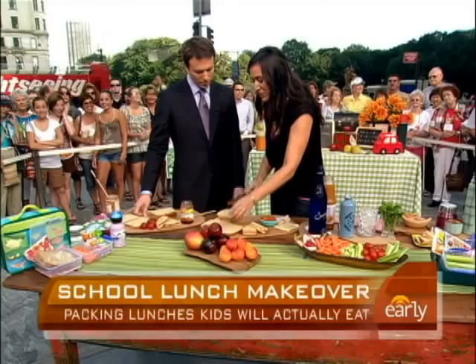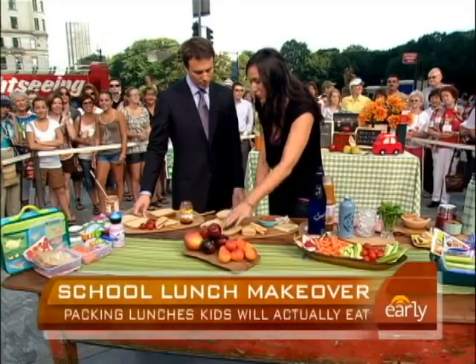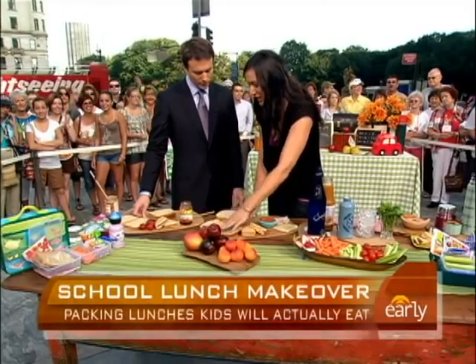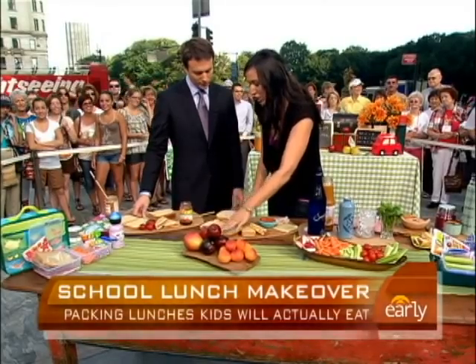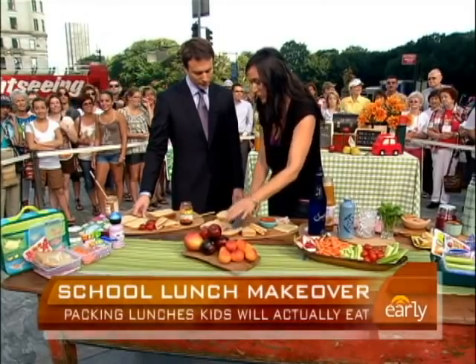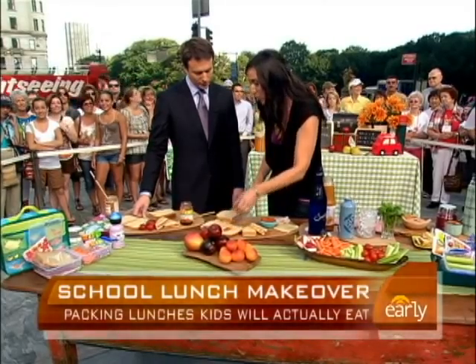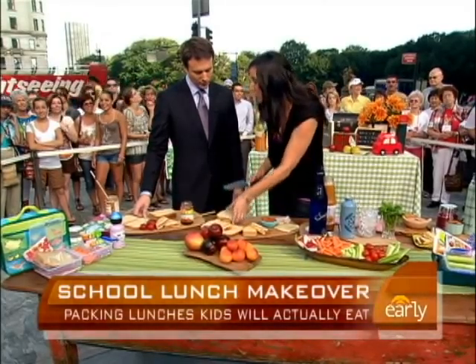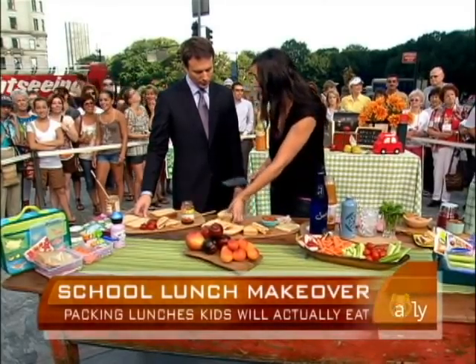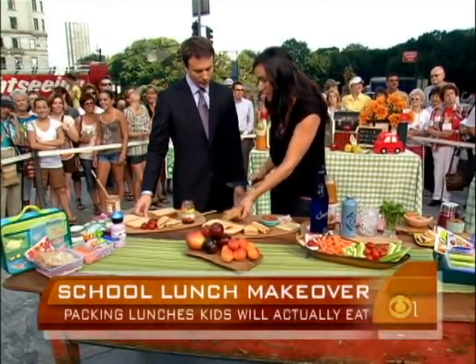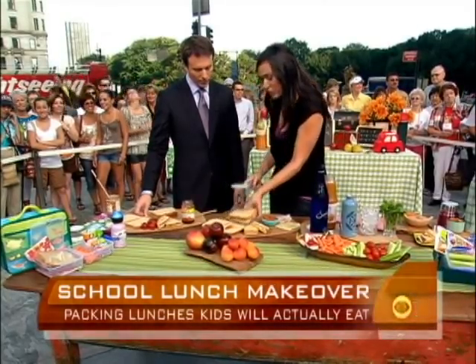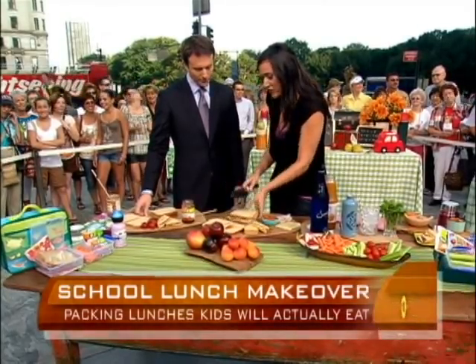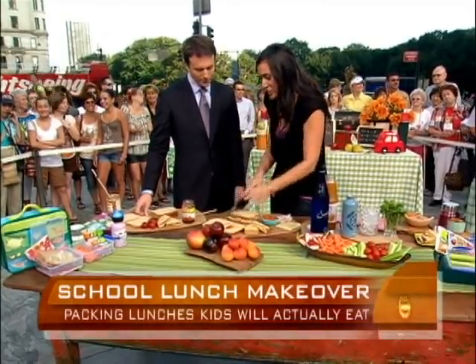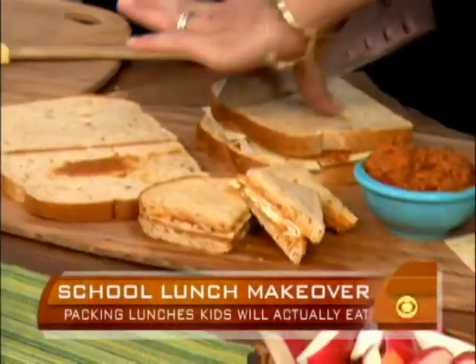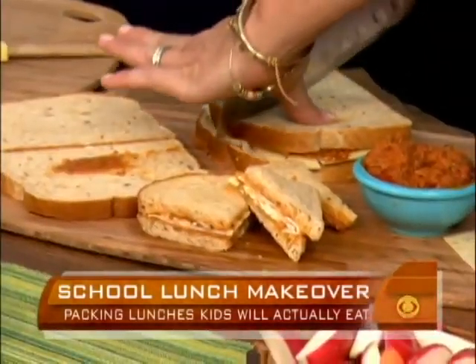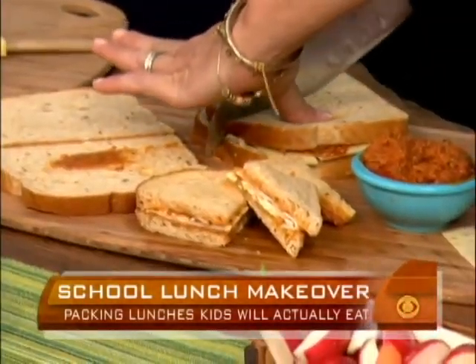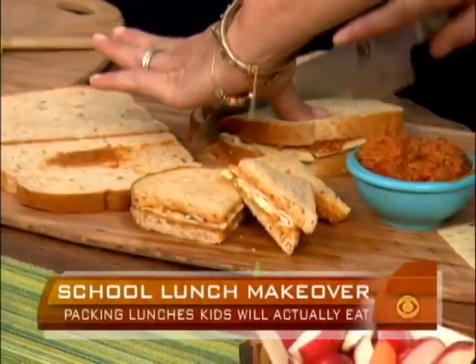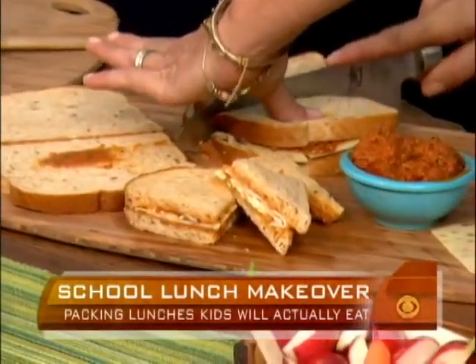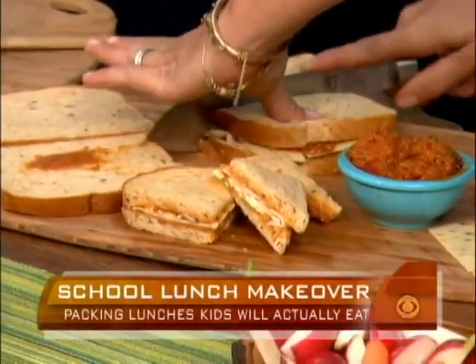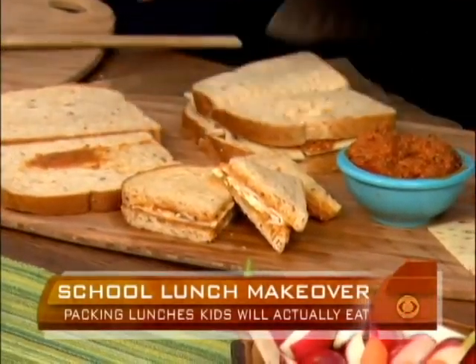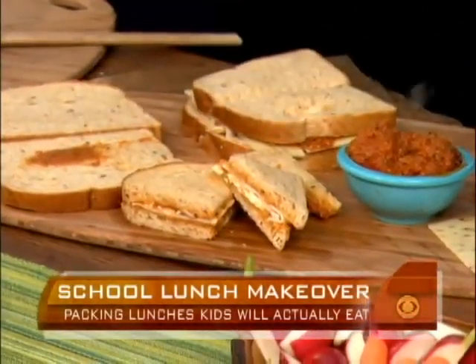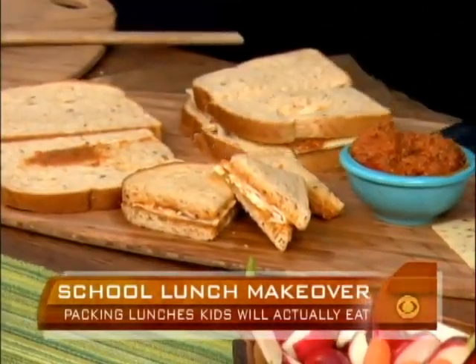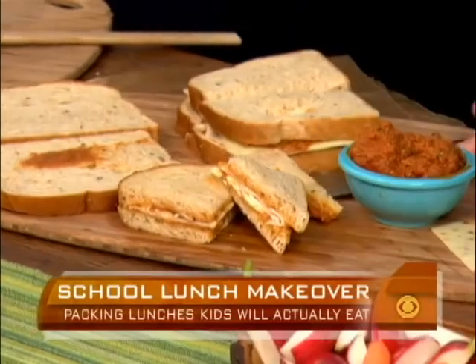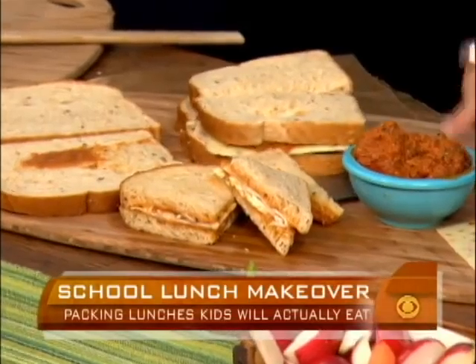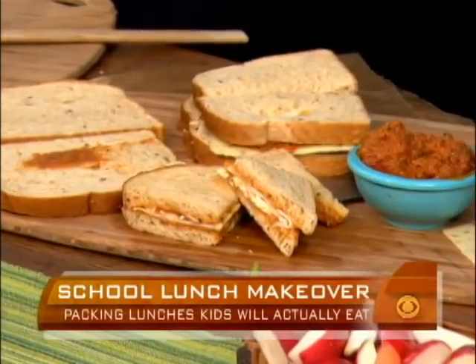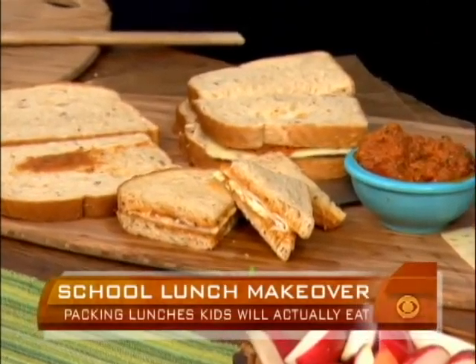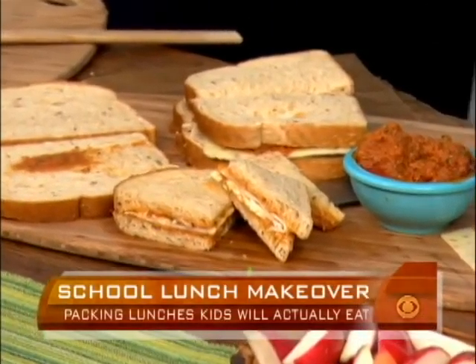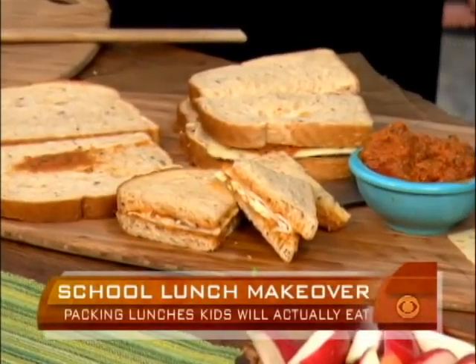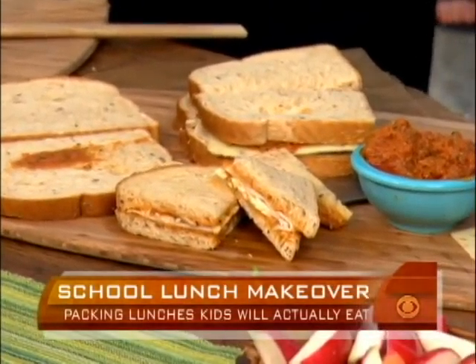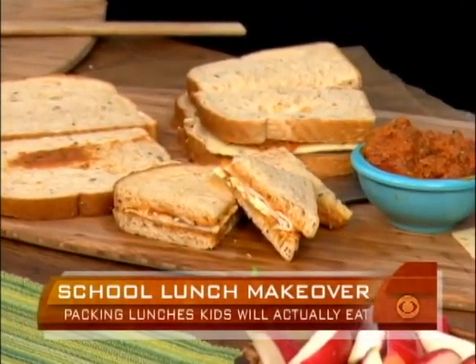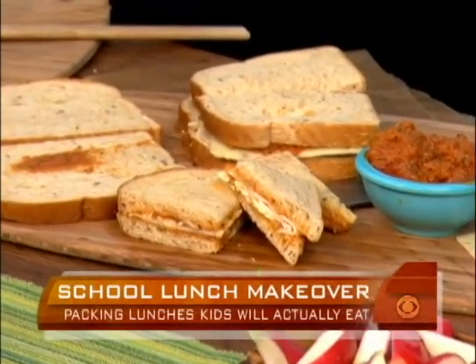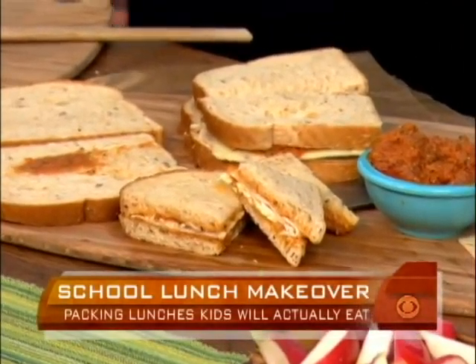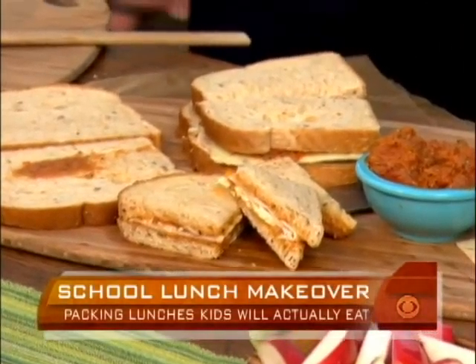The other great thing is if you have multiple kids who want different flavors, you don't have to go through being a short-order cook in the morning, which none of us want to do.